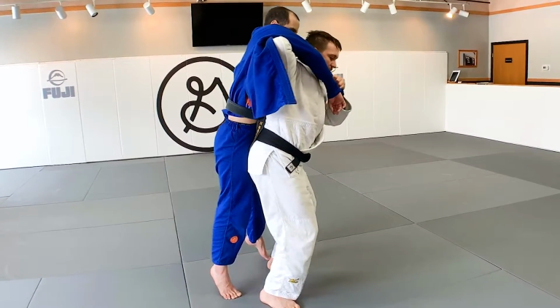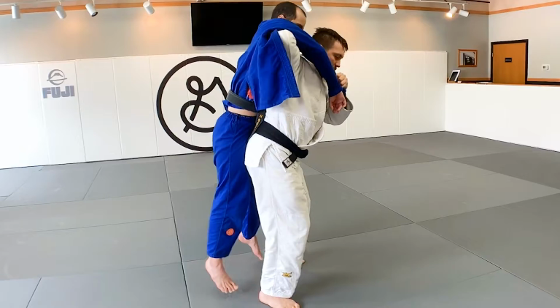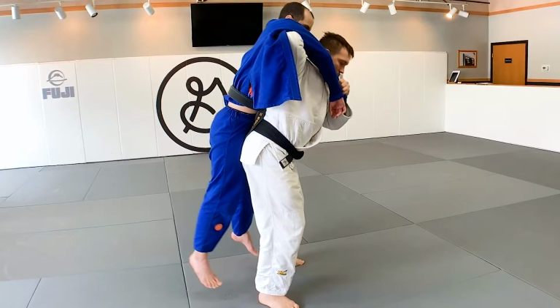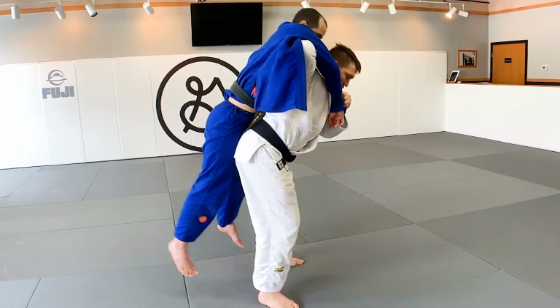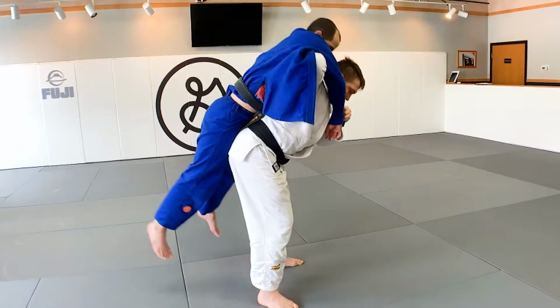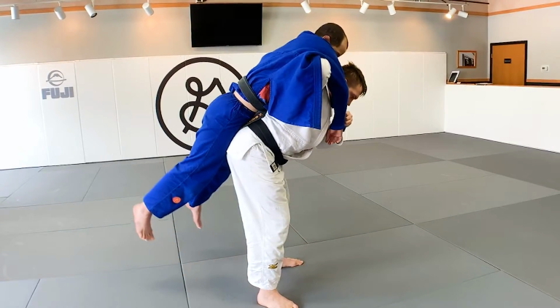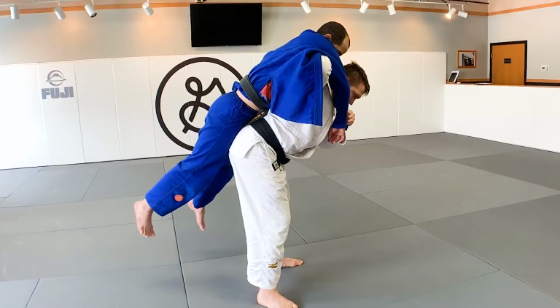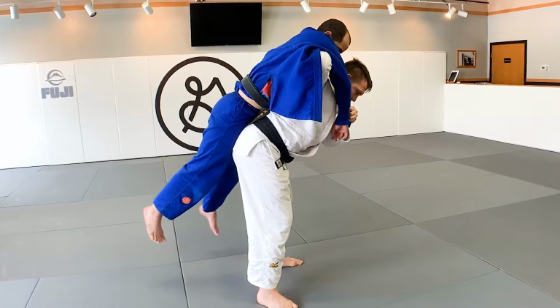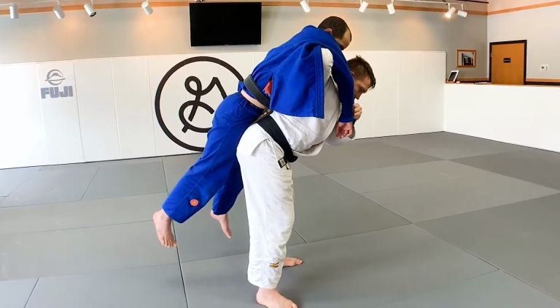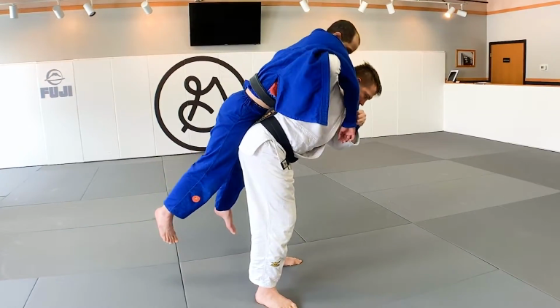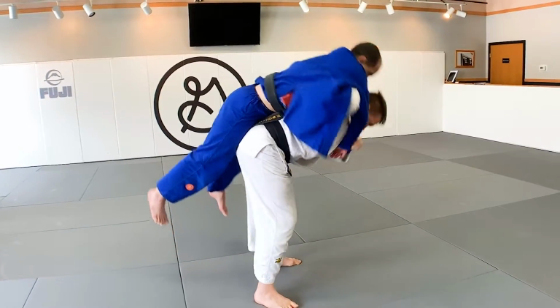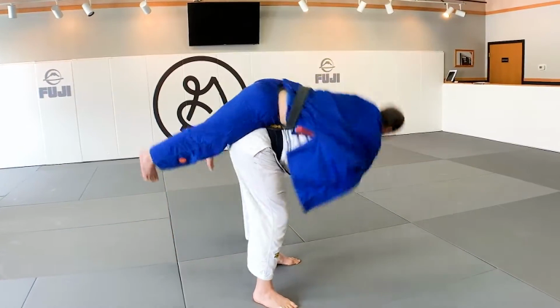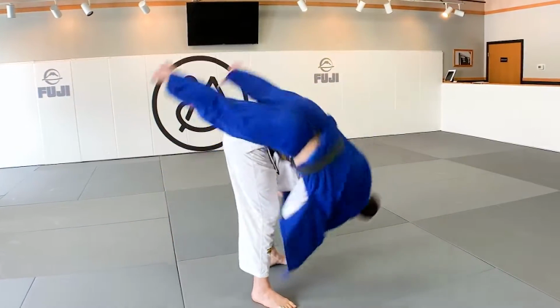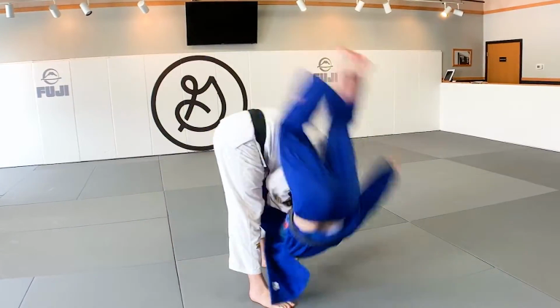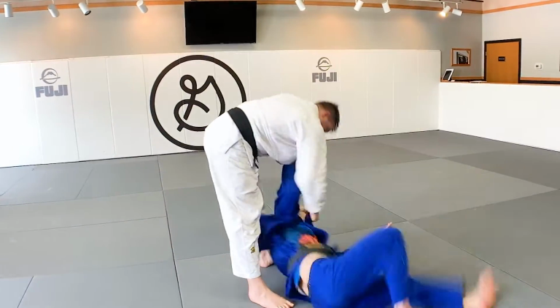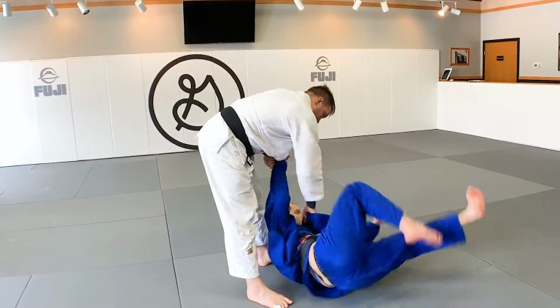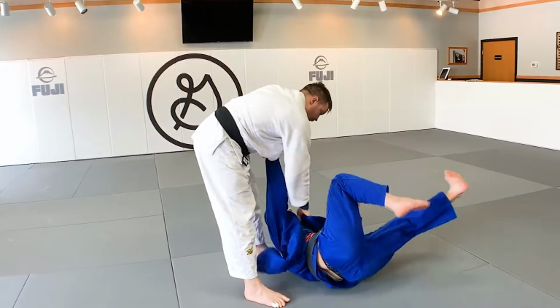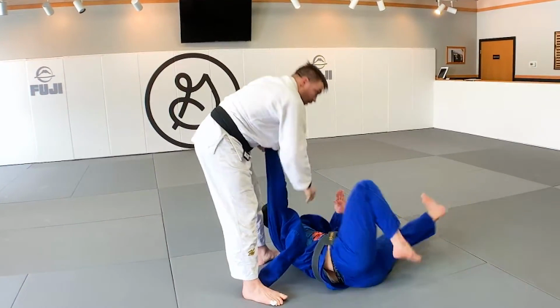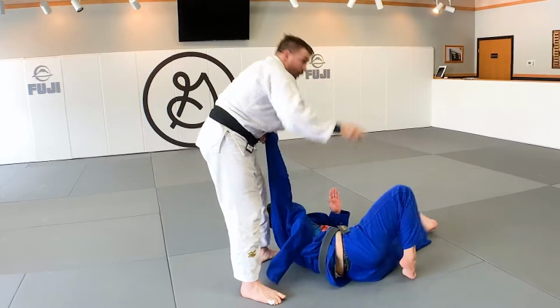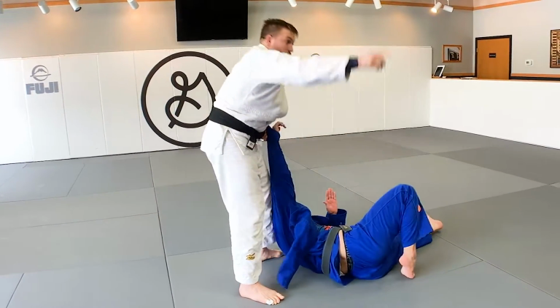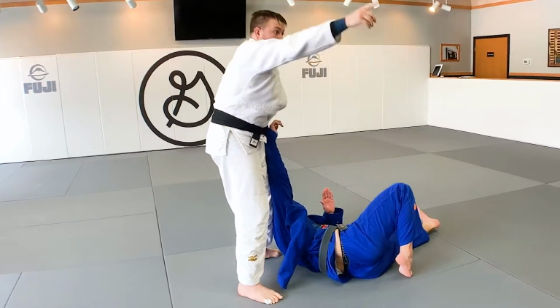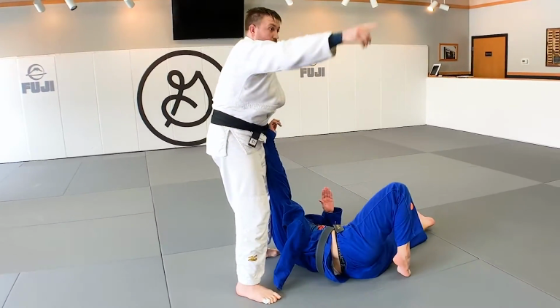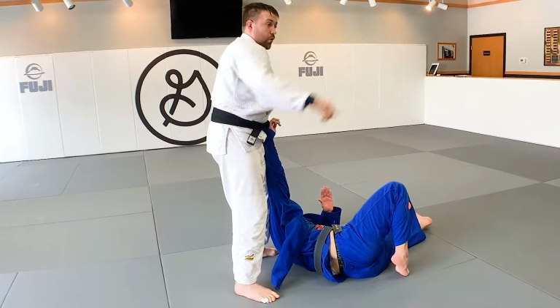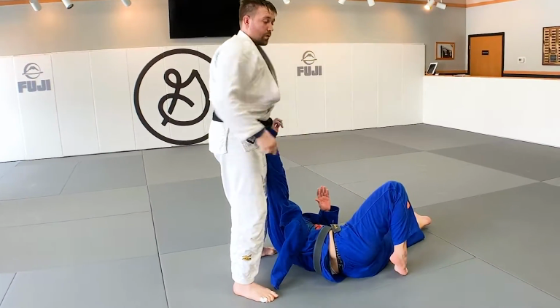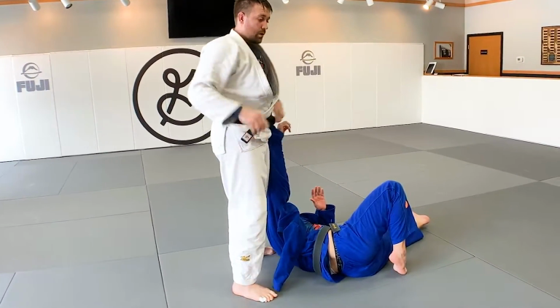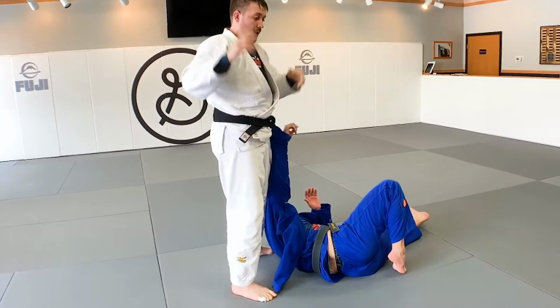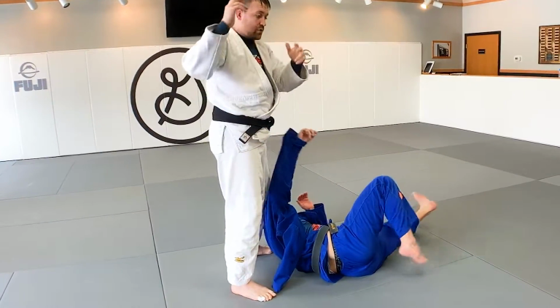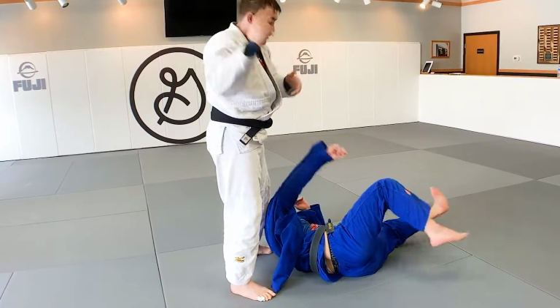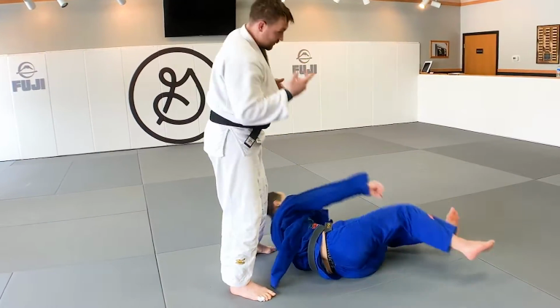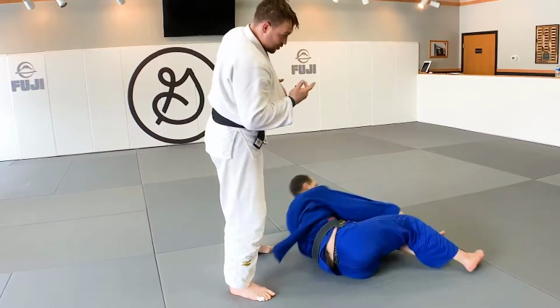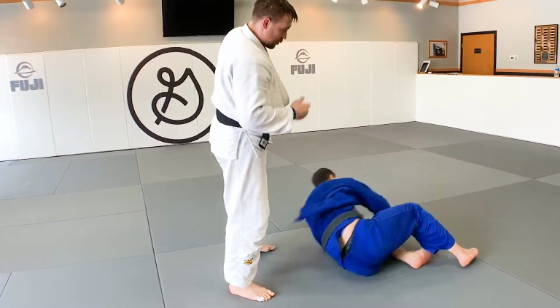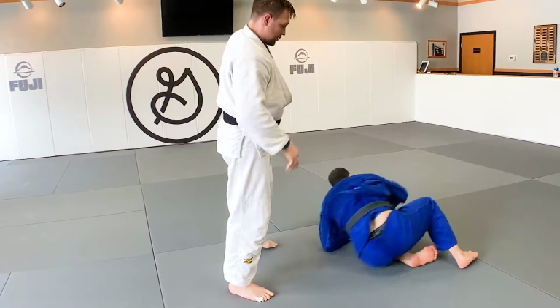I bend over to pick up my partner, throw to the corner, and I'm twisting my shoulders.